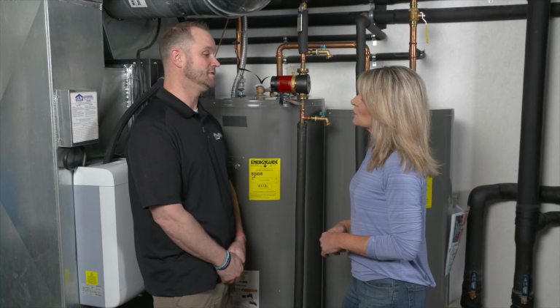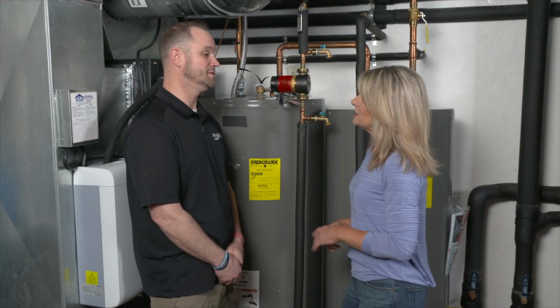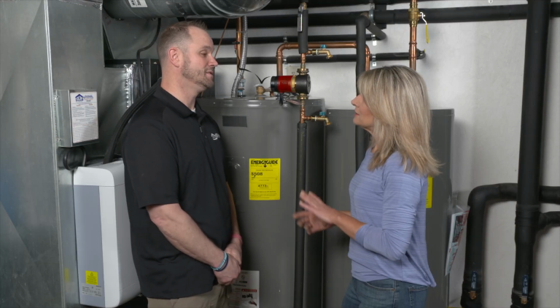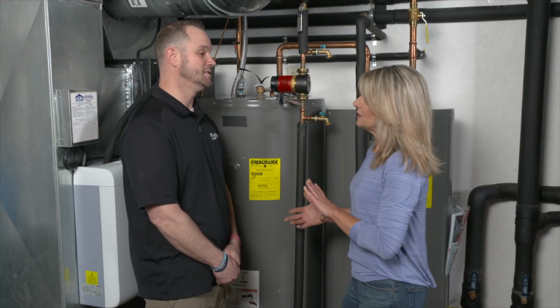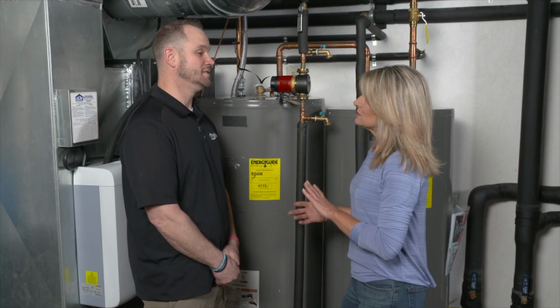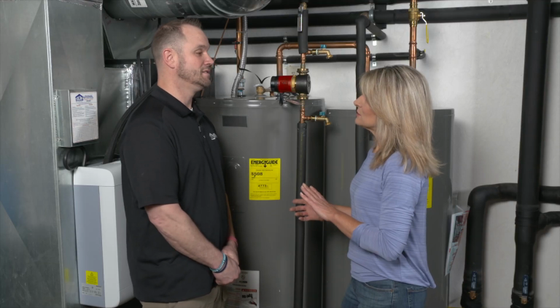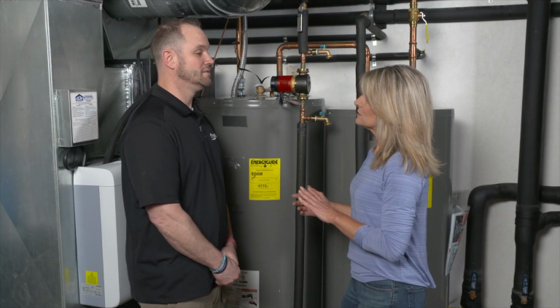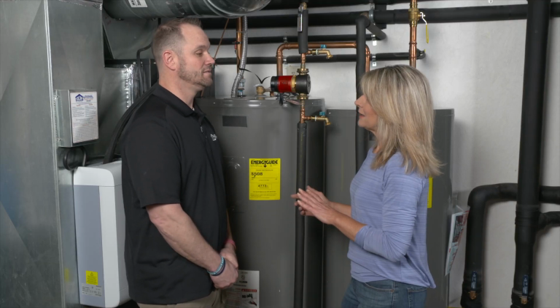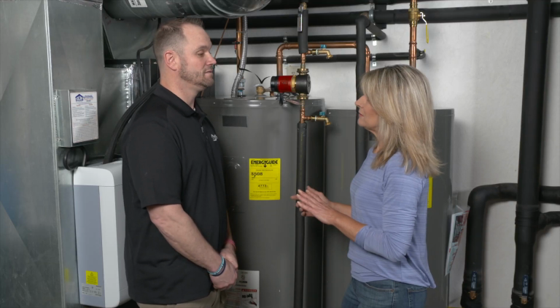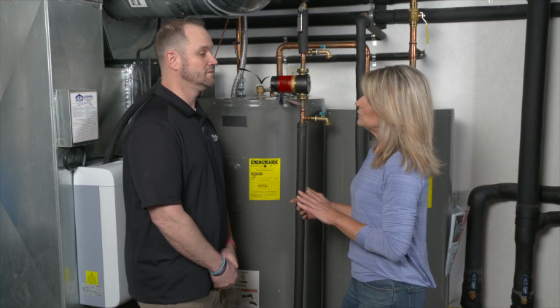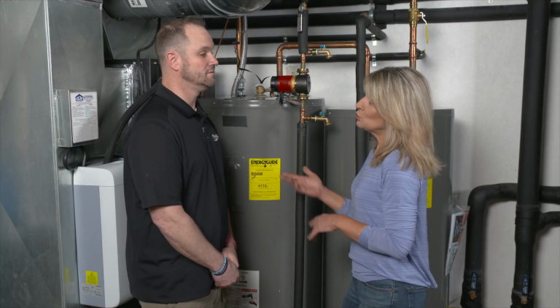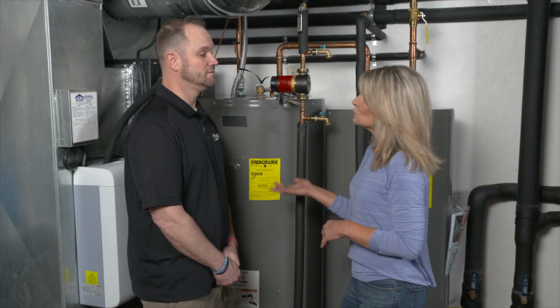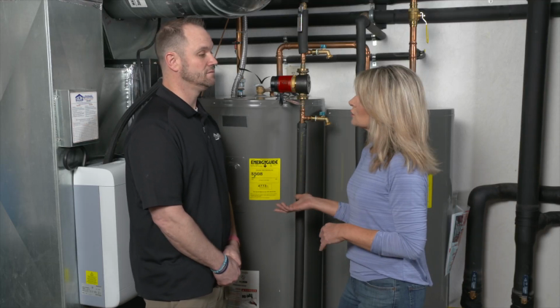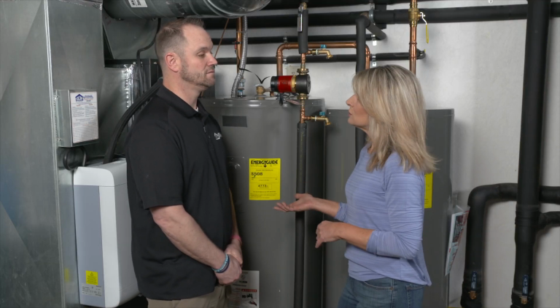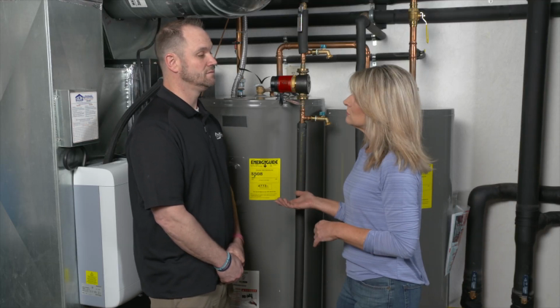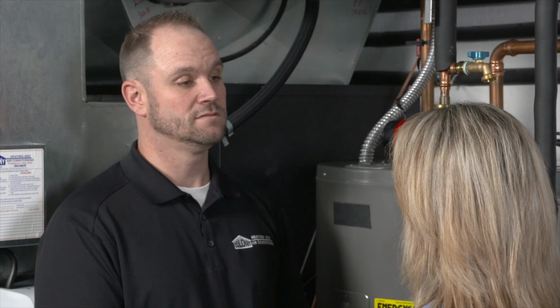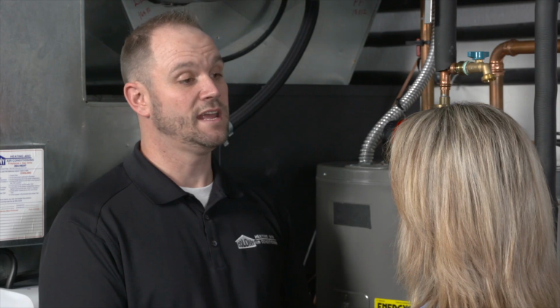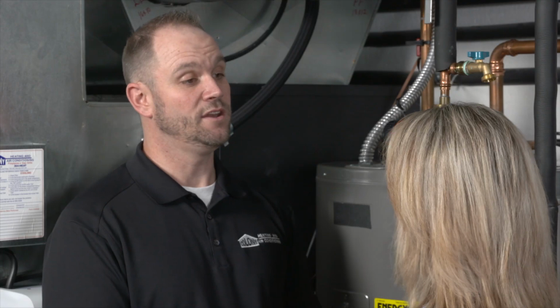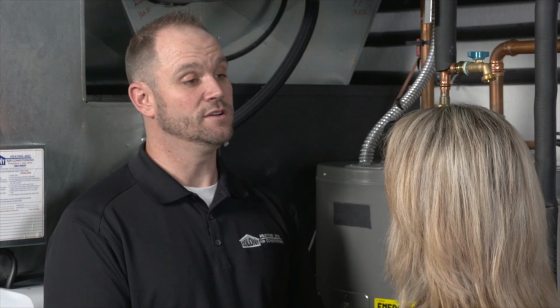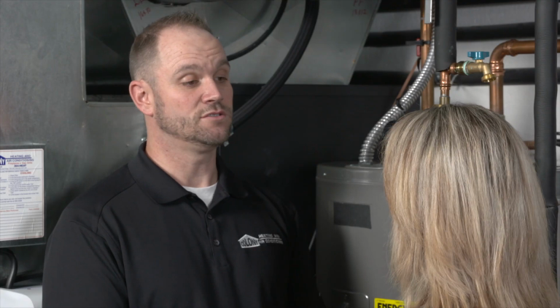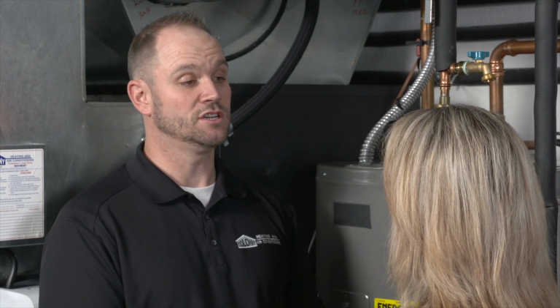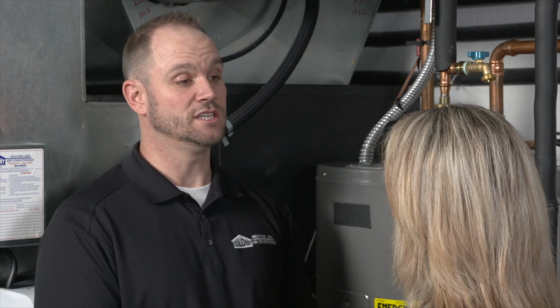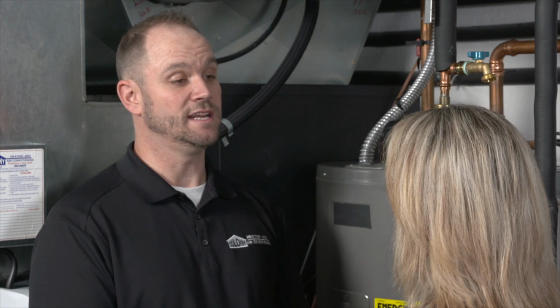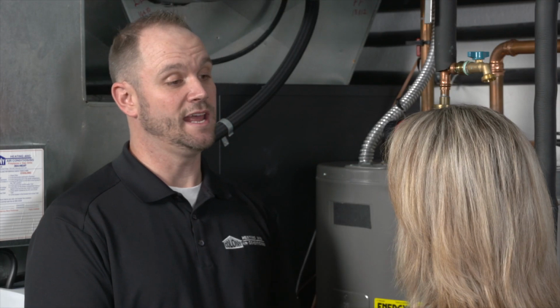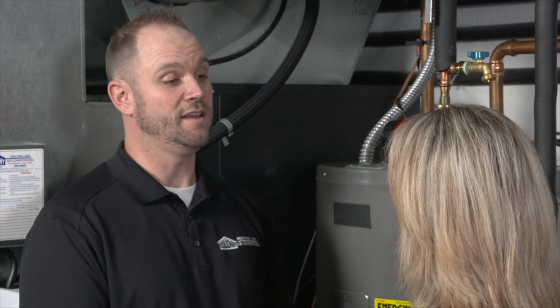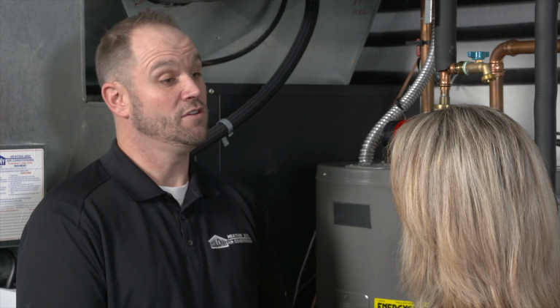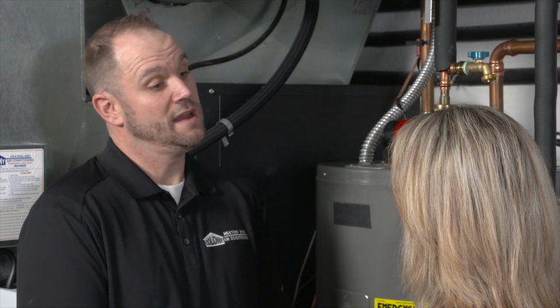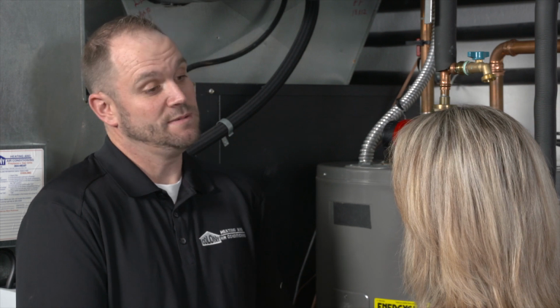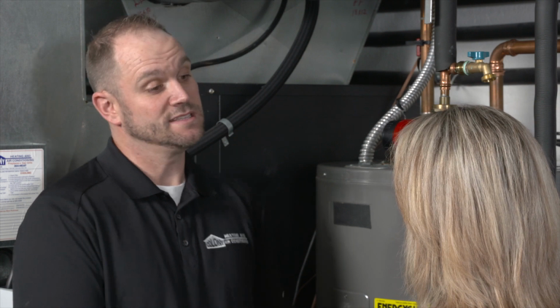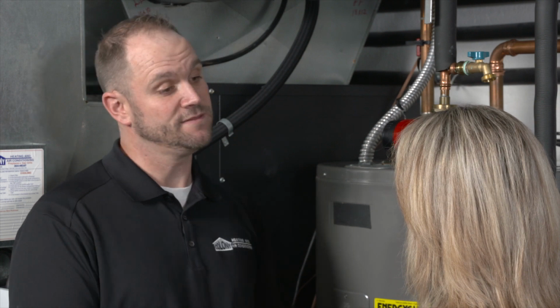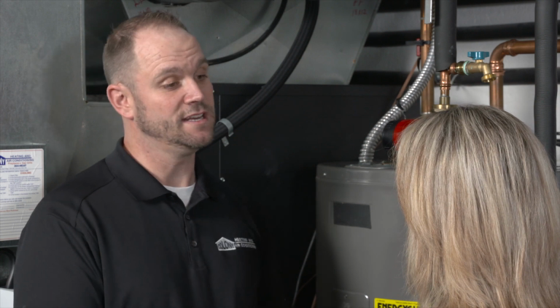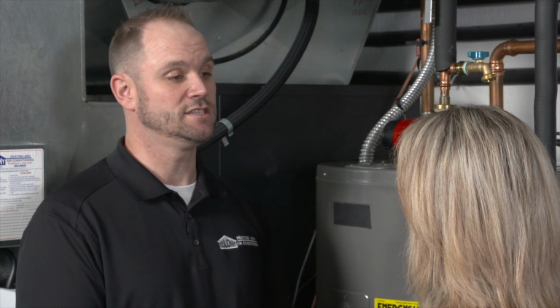So ideally, this is like new construction? Yeah, new construction and if your basement isn't finished.